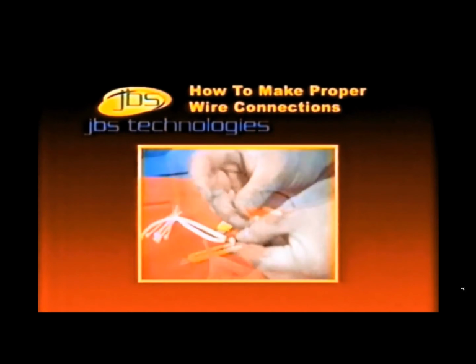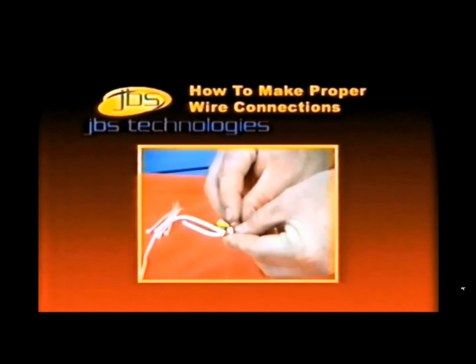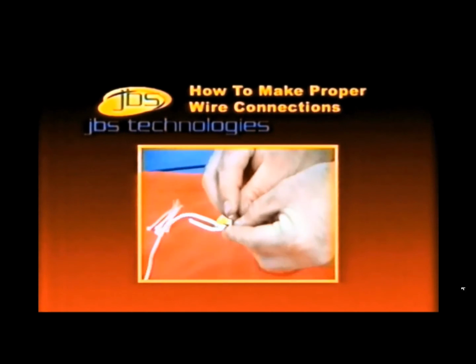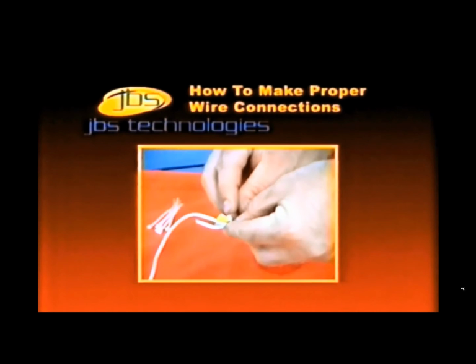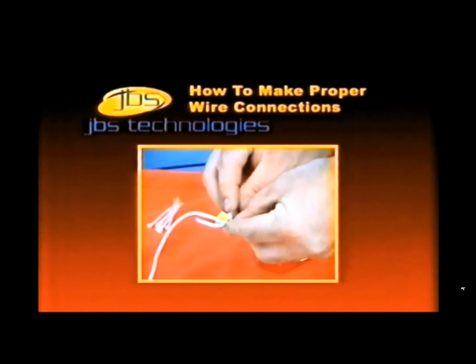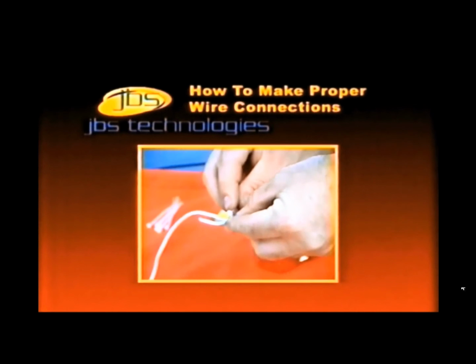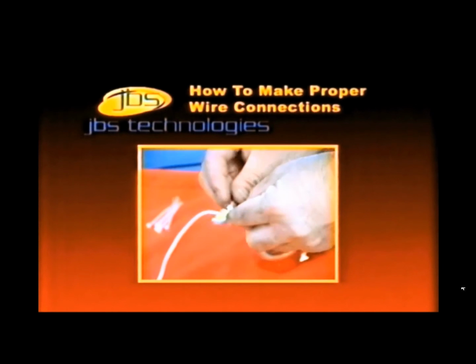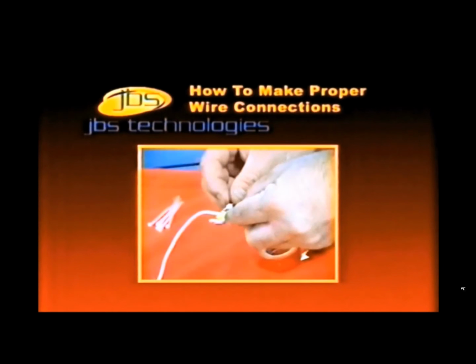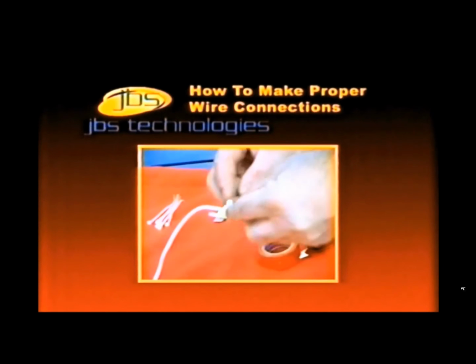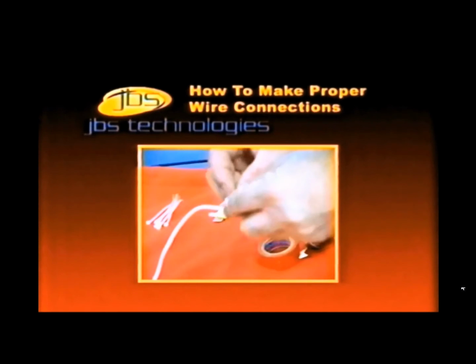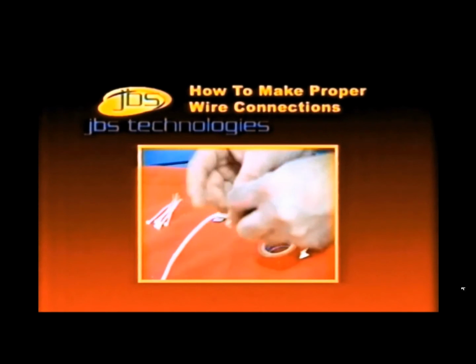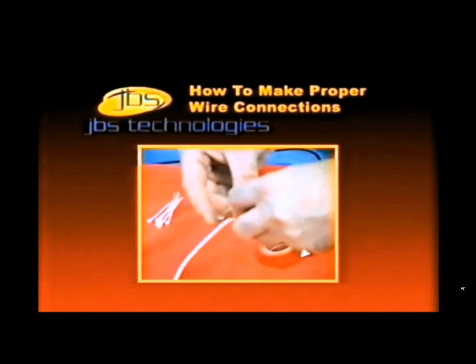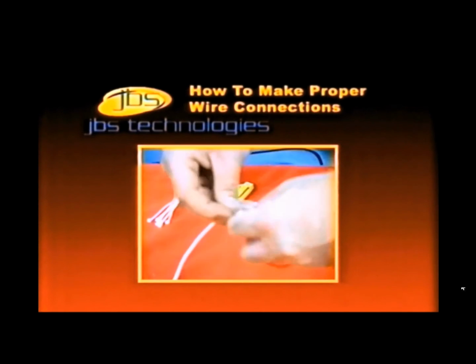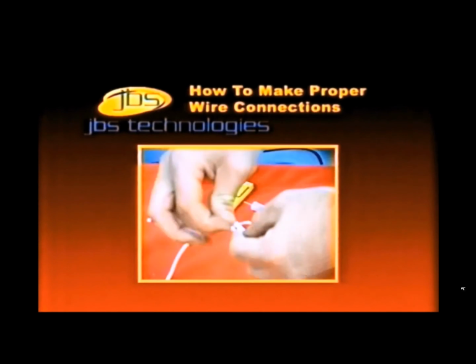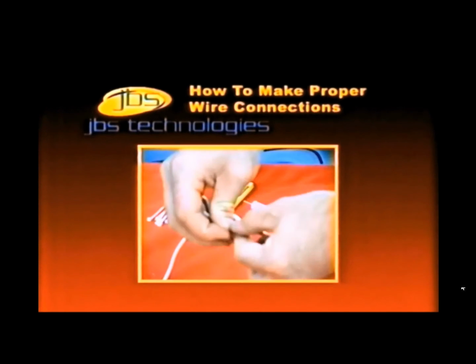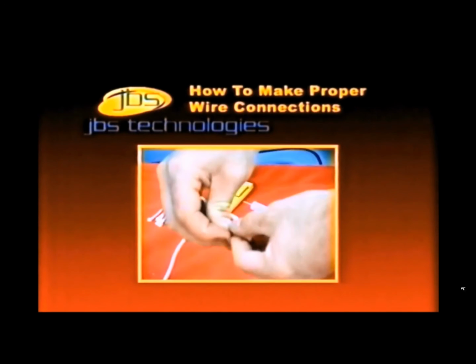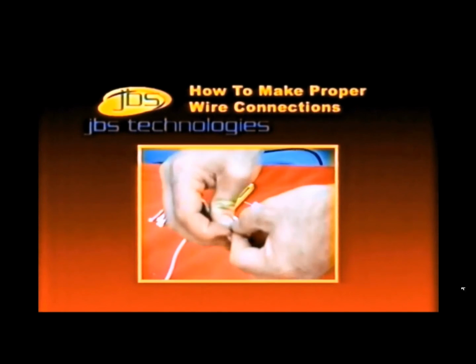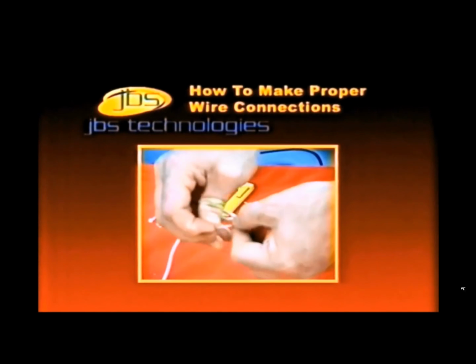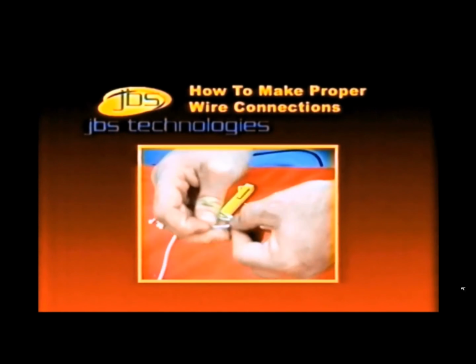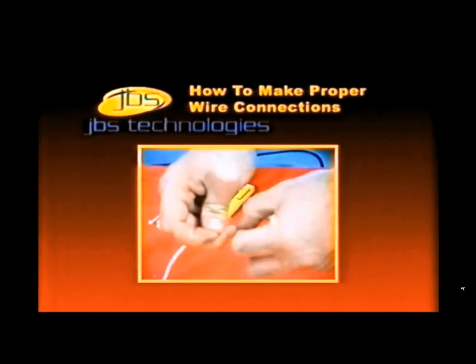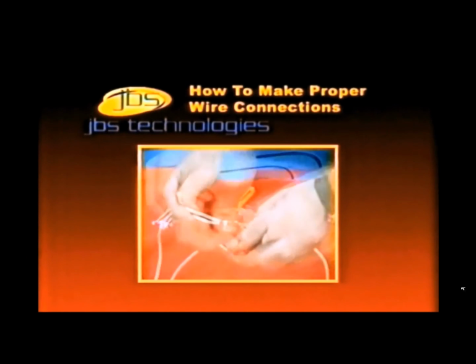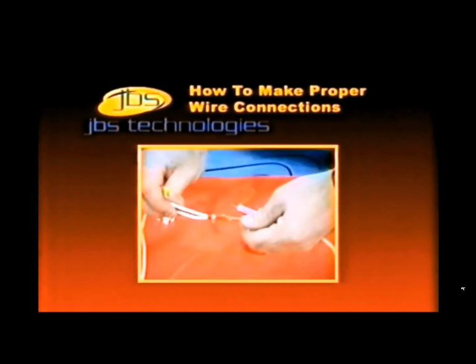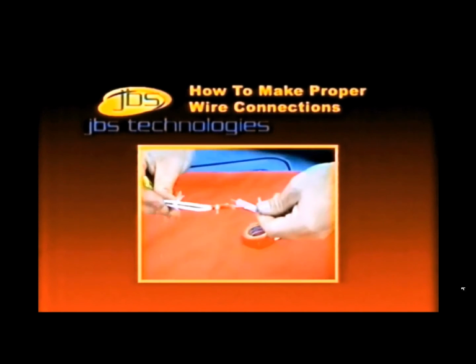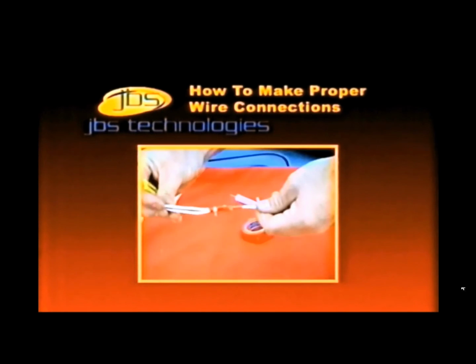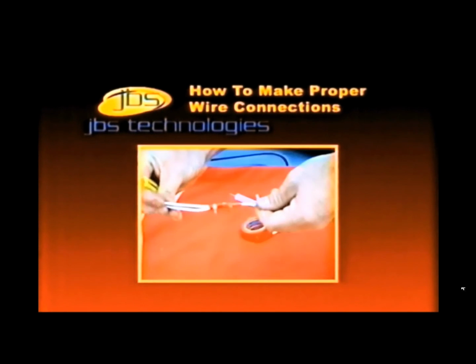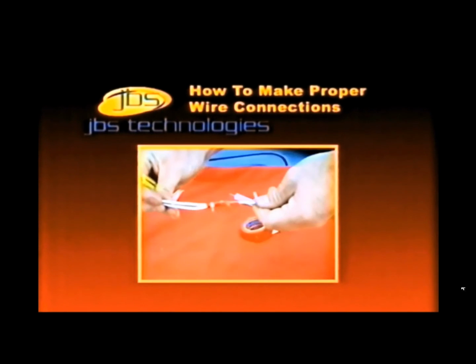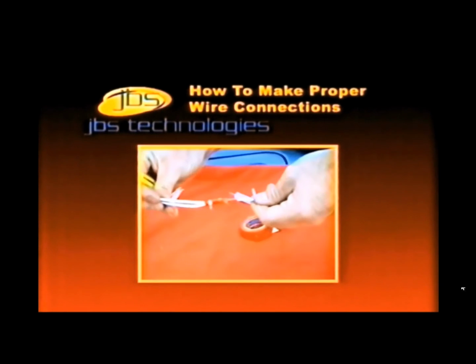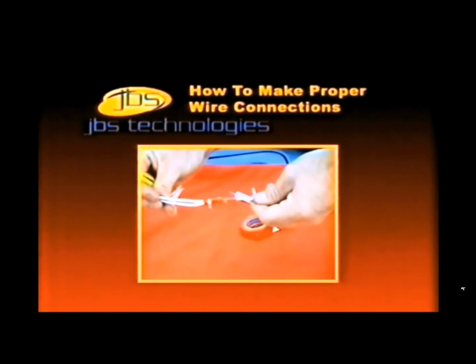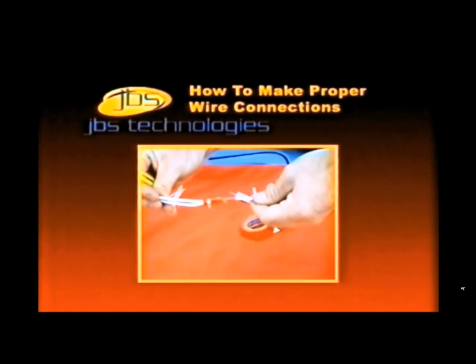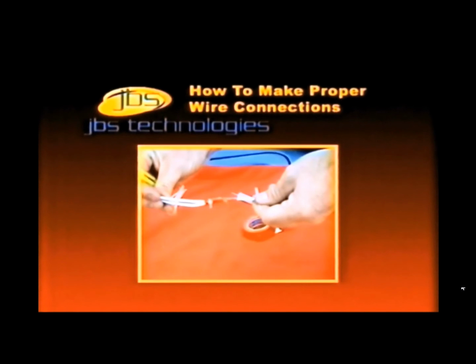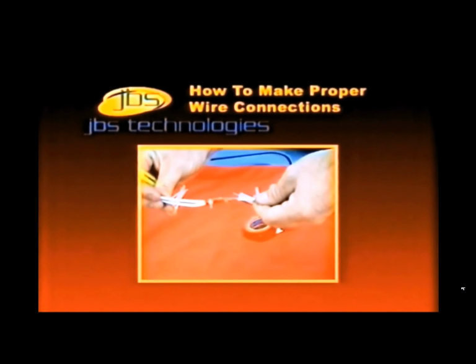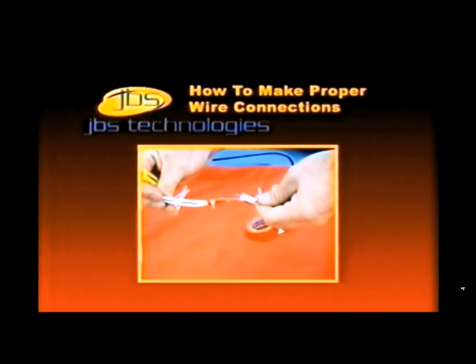Take one of the supplied wire ties and bind the two wires that you have just connected together, ensuring they cannot accidentally pull apart.